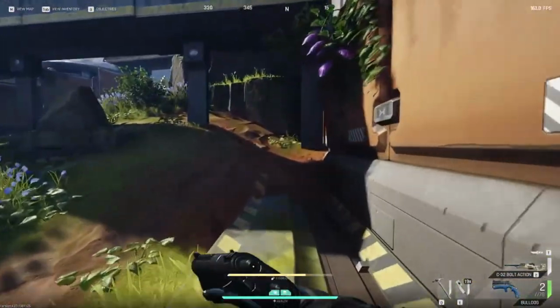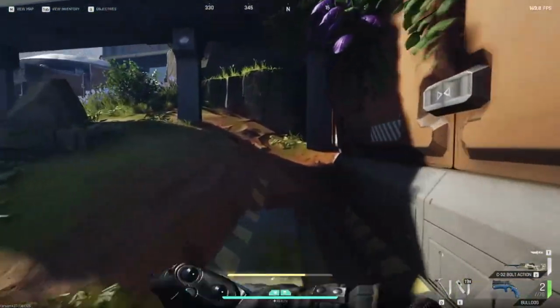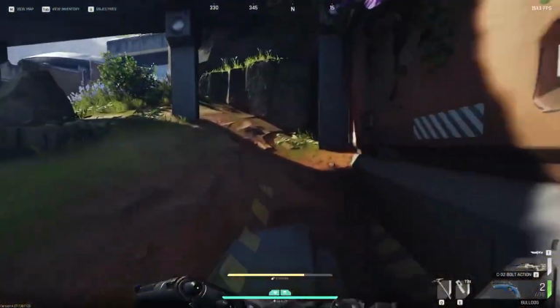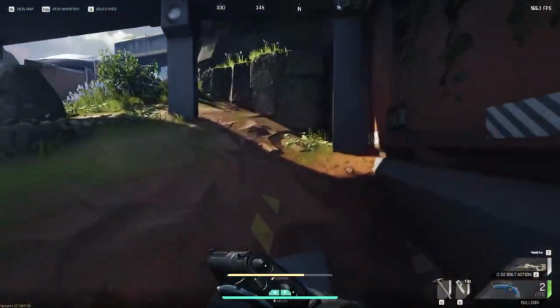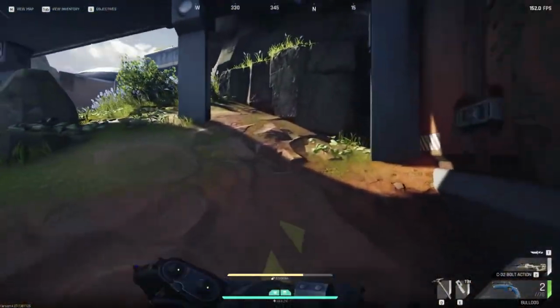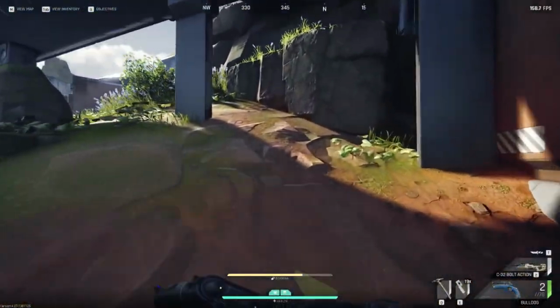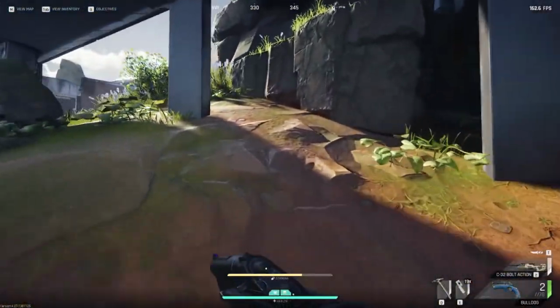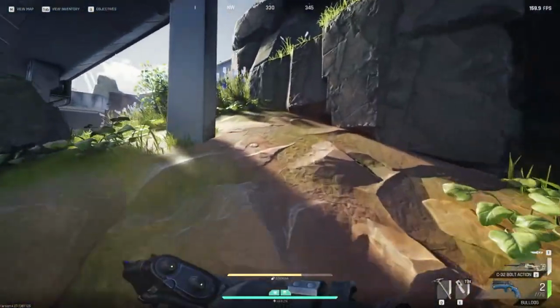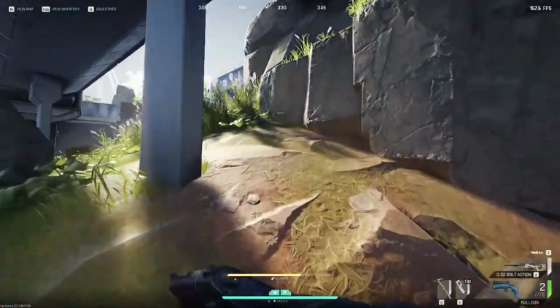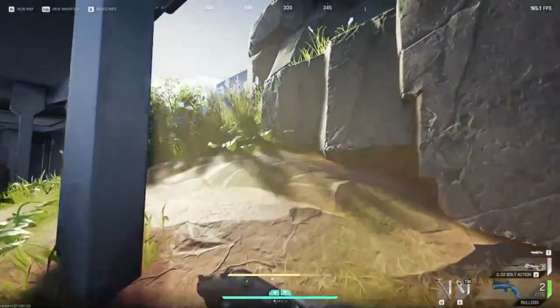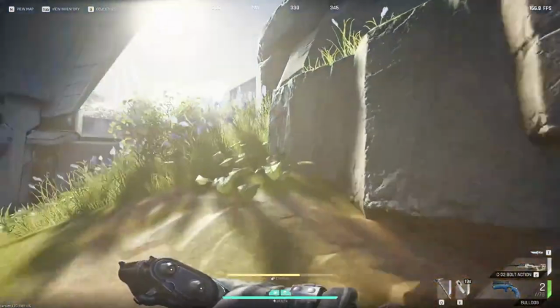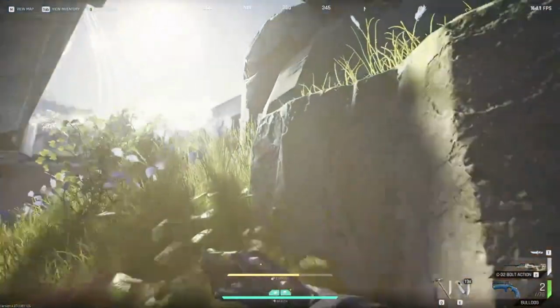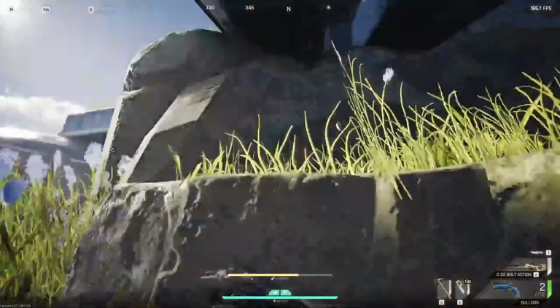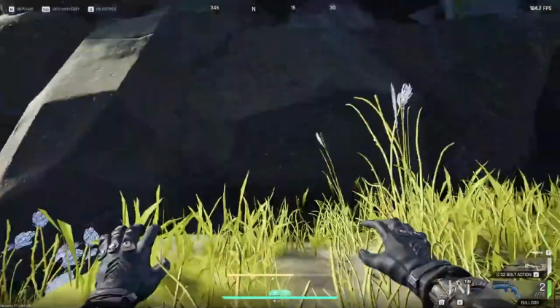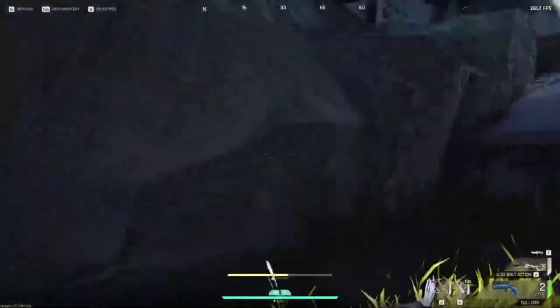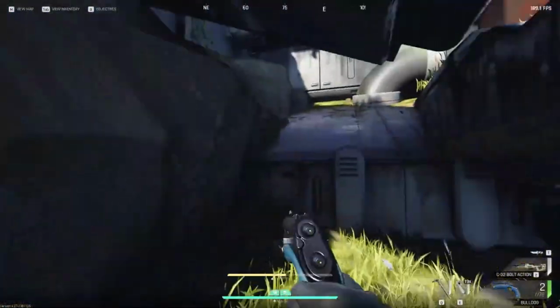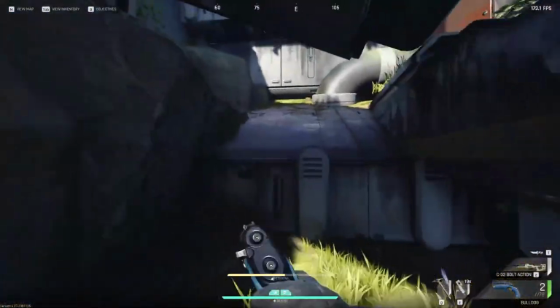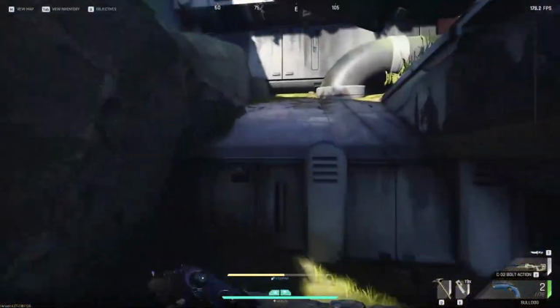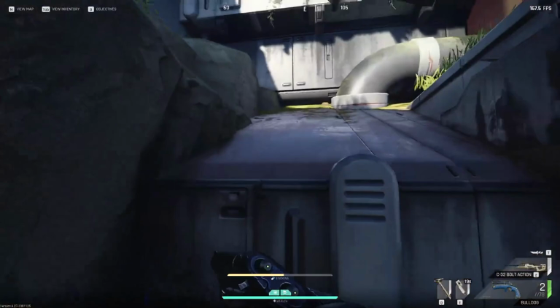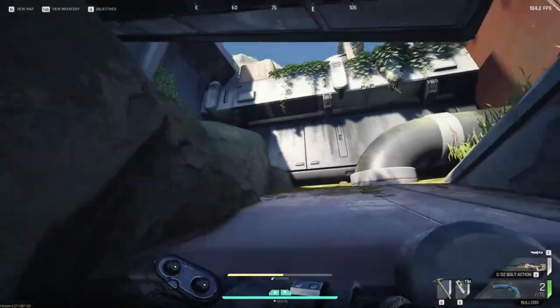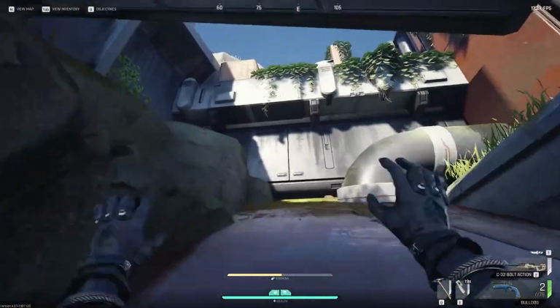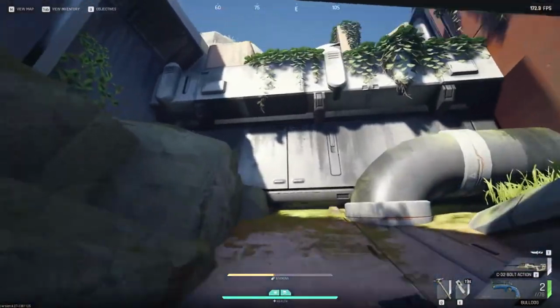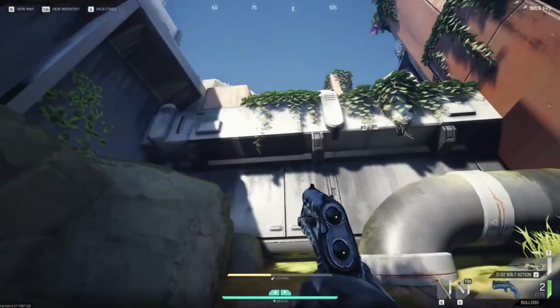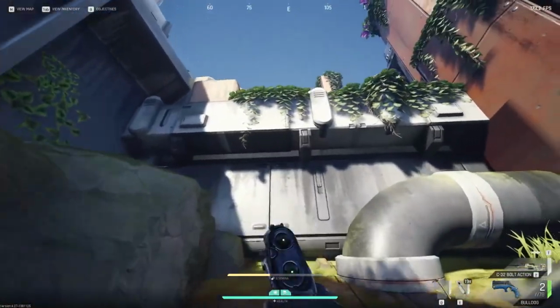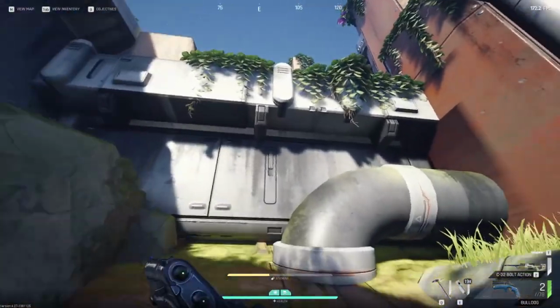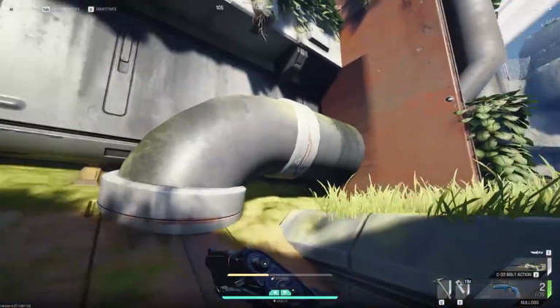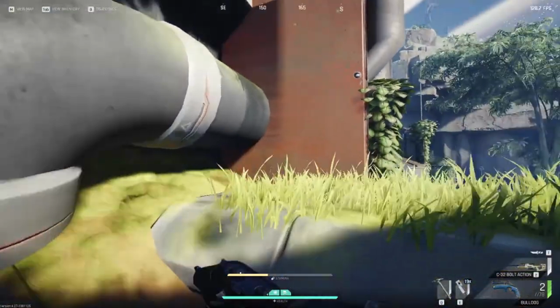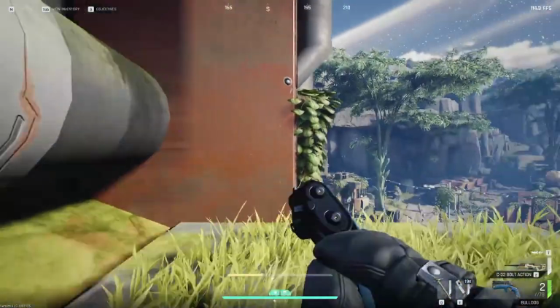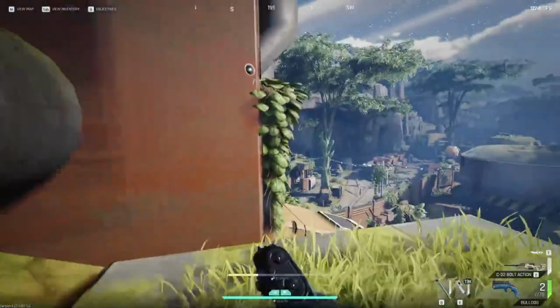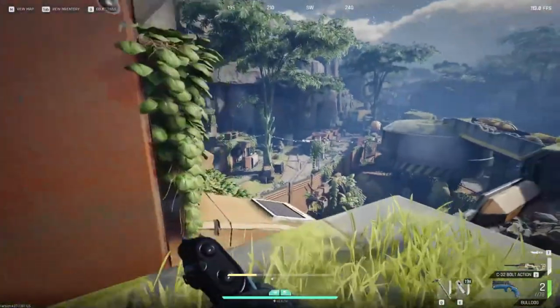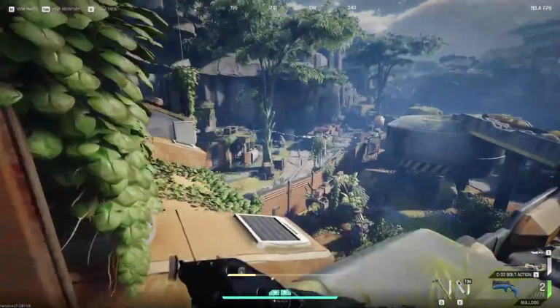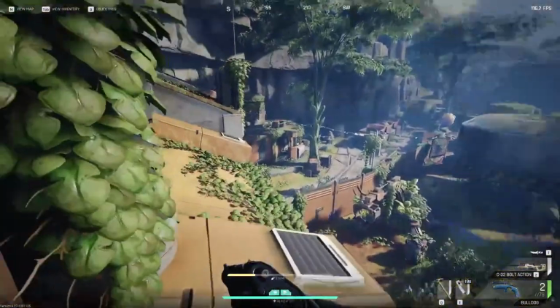Tip five is located at the dig site. Coming out of the tunnel, you're gonna turn right, look for this little rock outcropping, jump up here, and follow the route shown along the cliff to navigate the dig site faster.